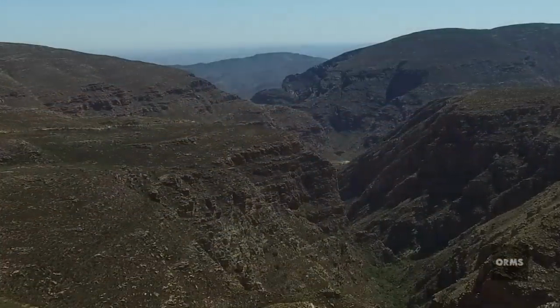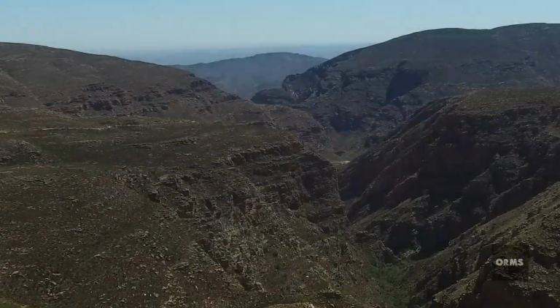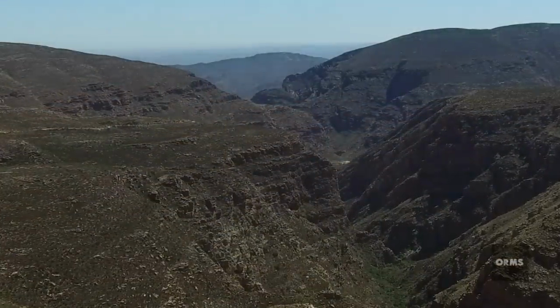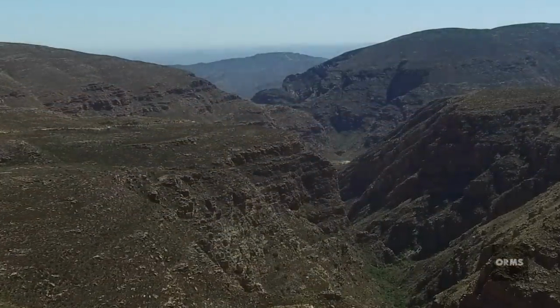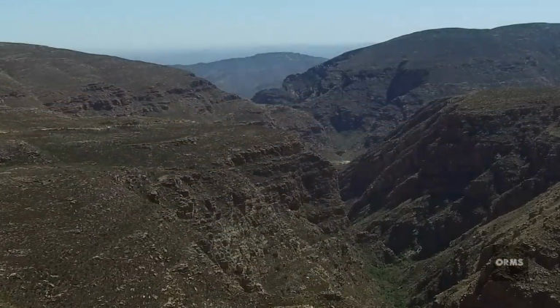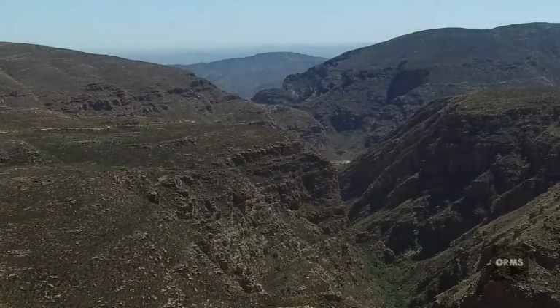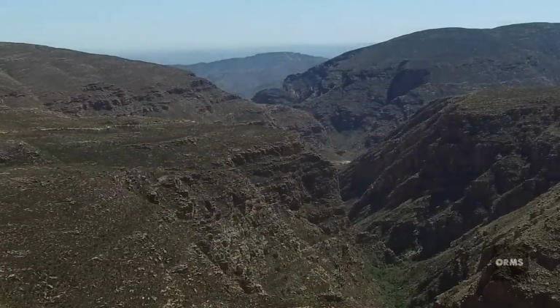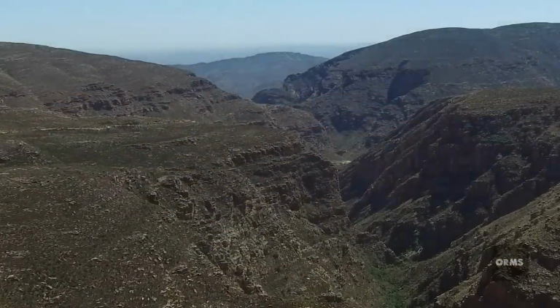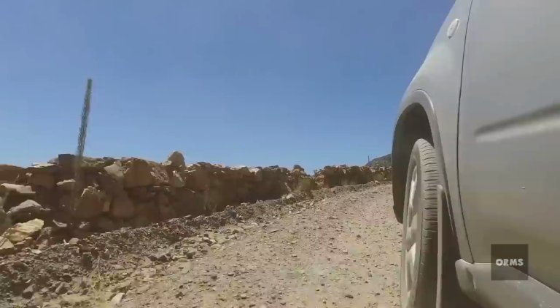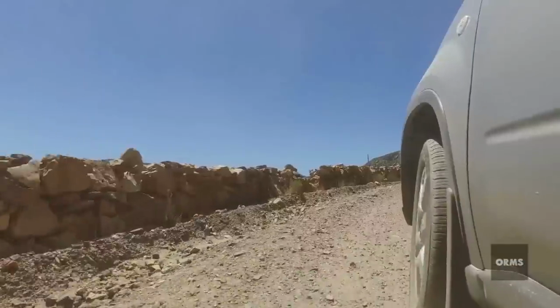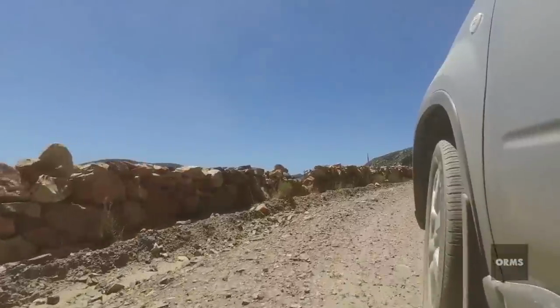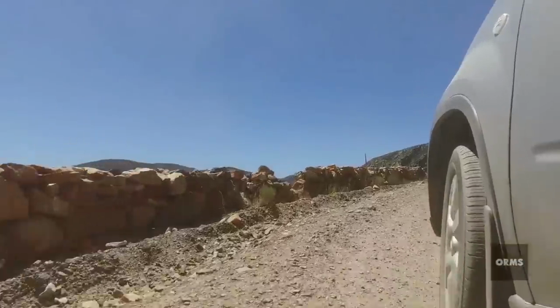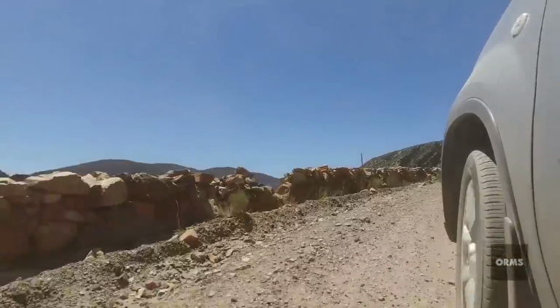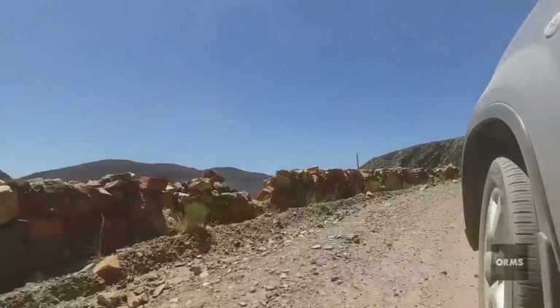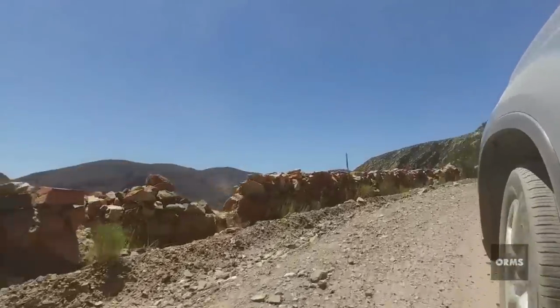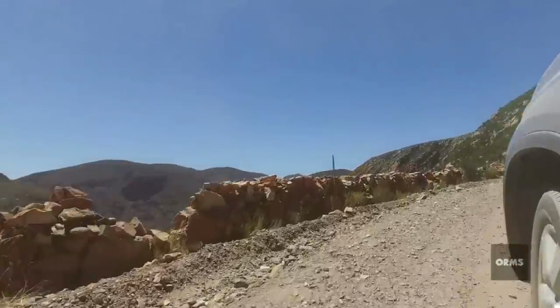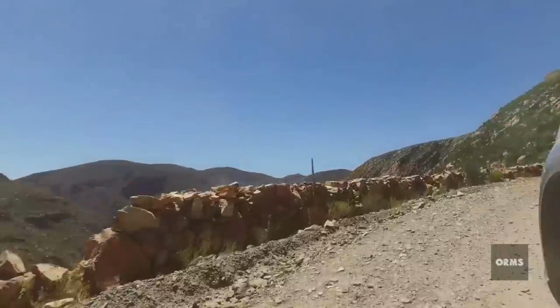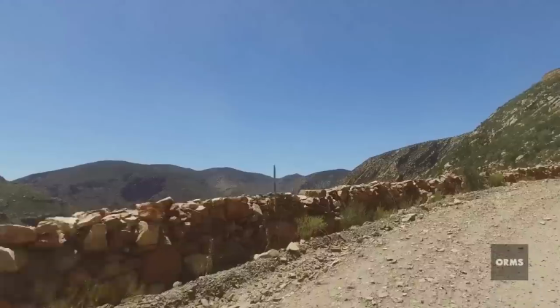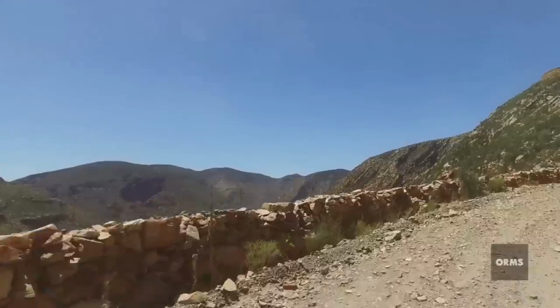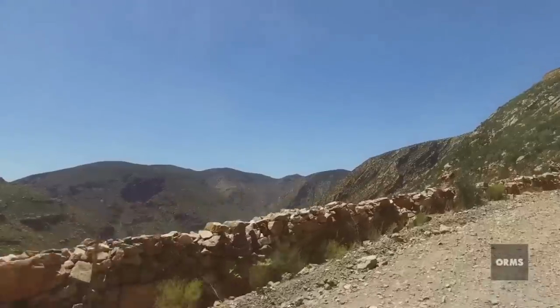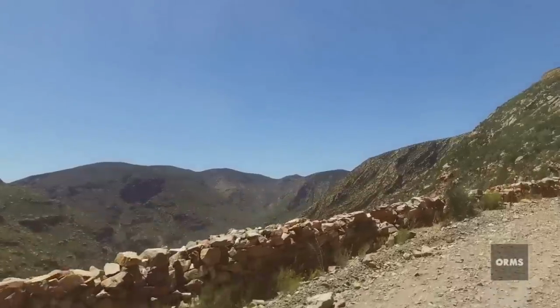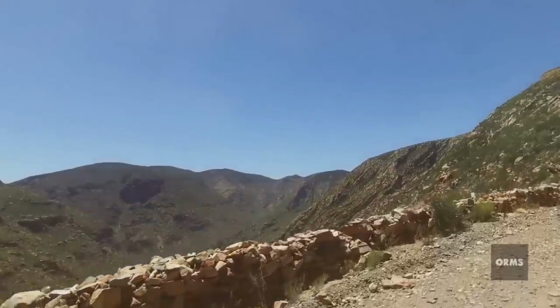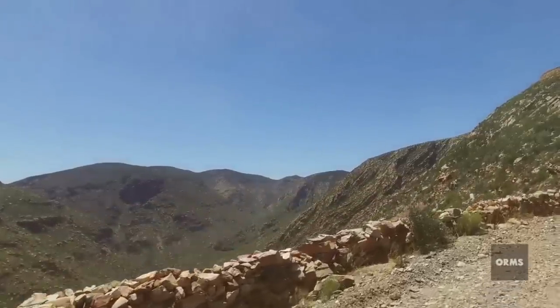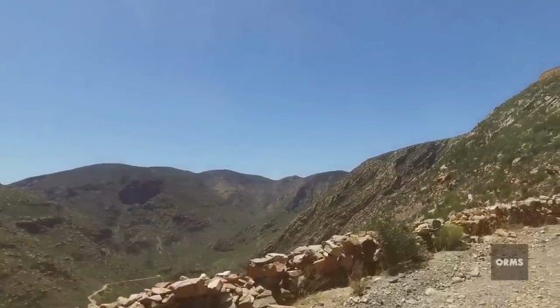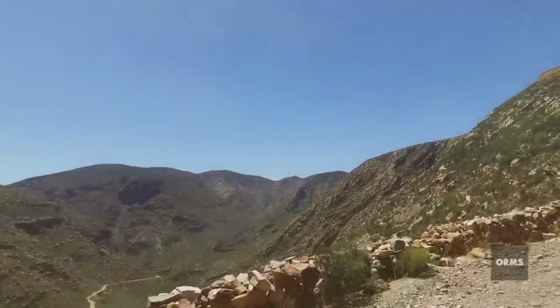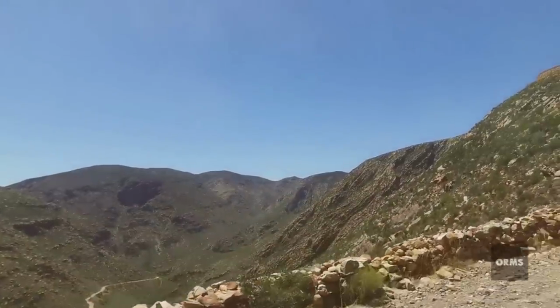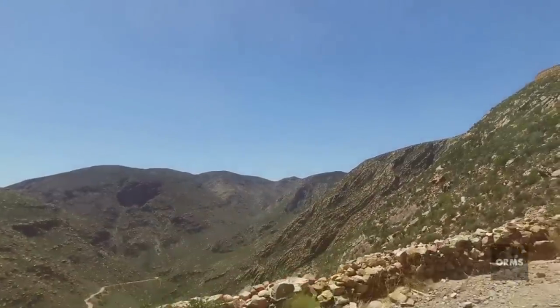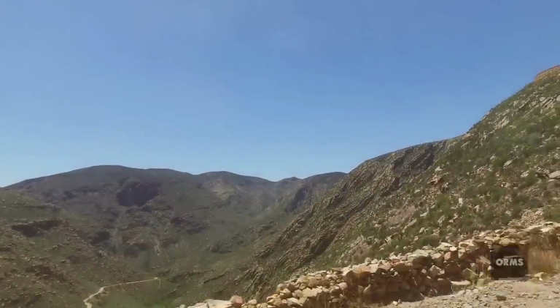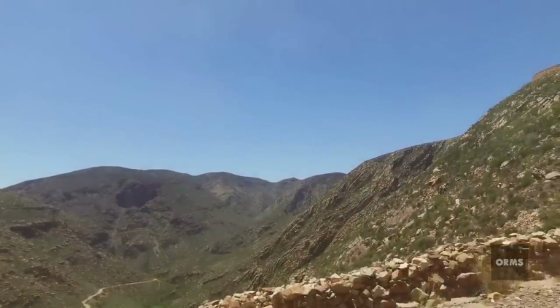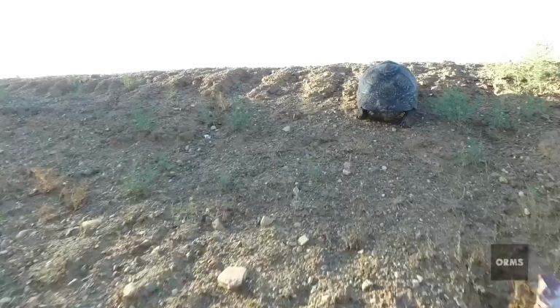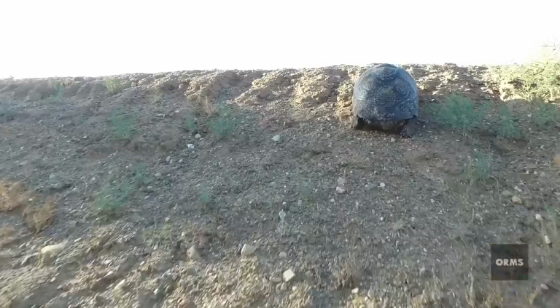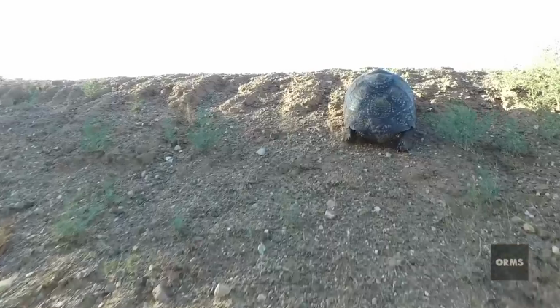One of the cooler features is the orientation lock, which keeps the camera pointing in one direction. Useful for smooth shots where you're covering rough terrain.